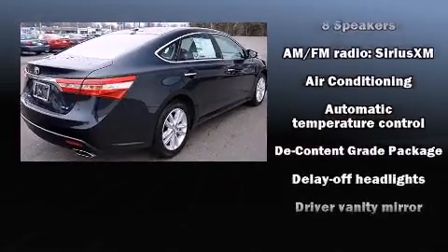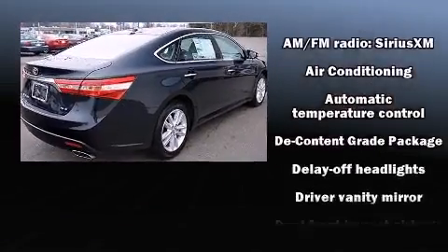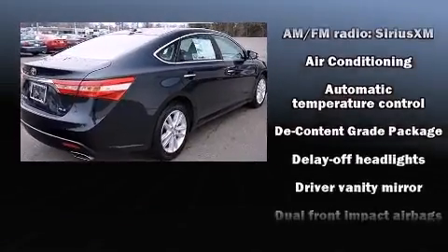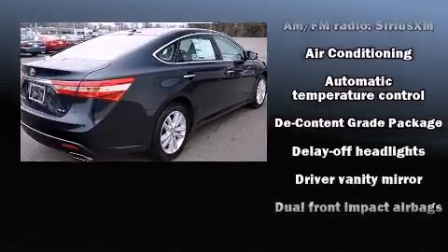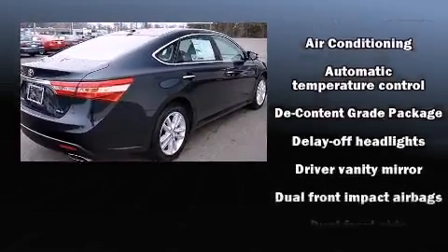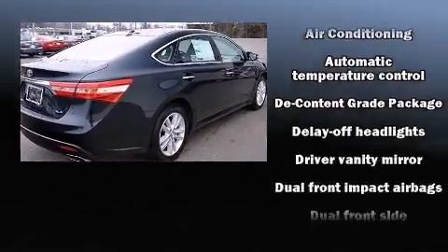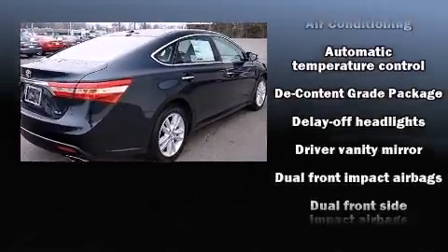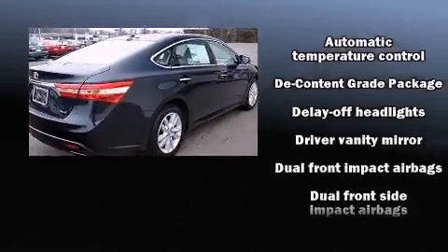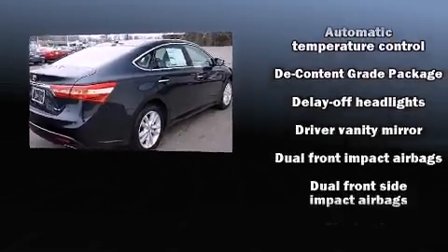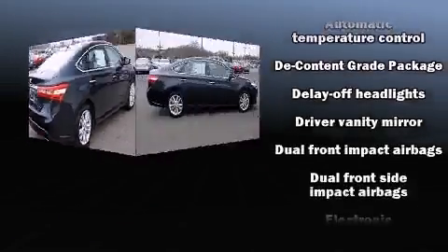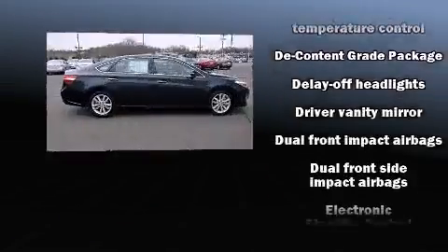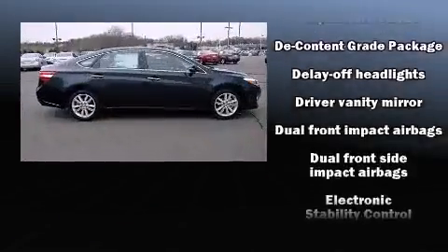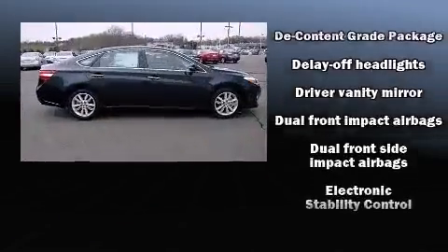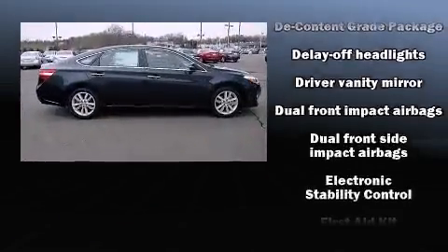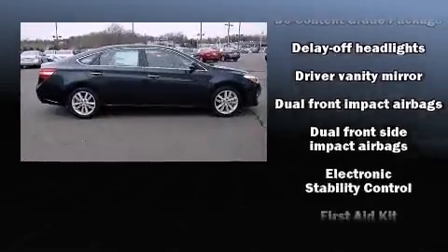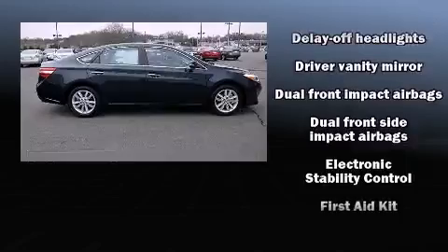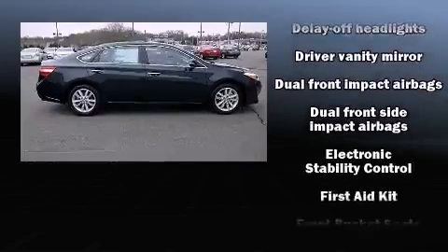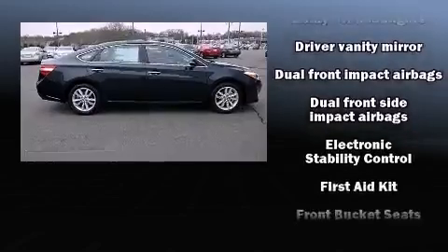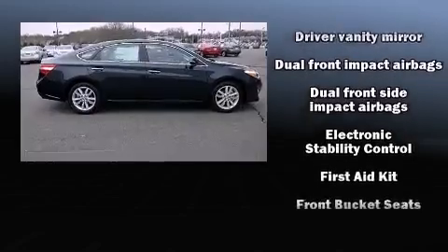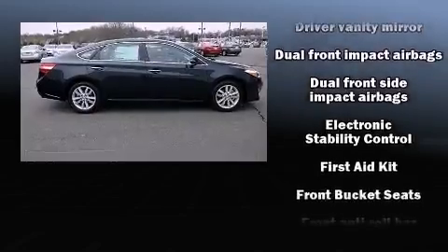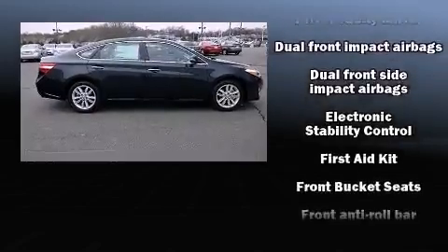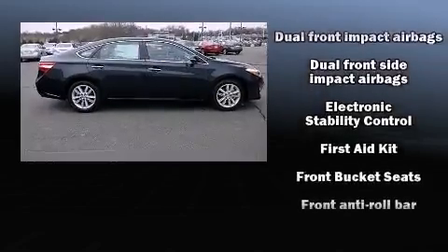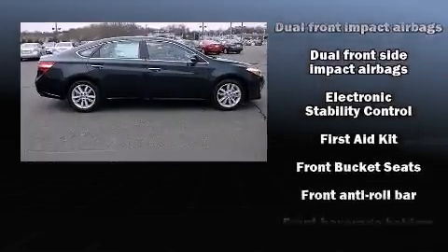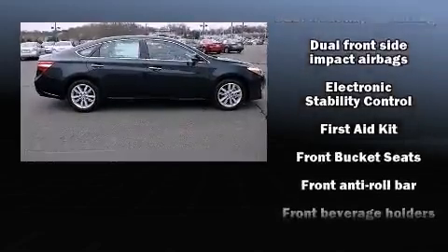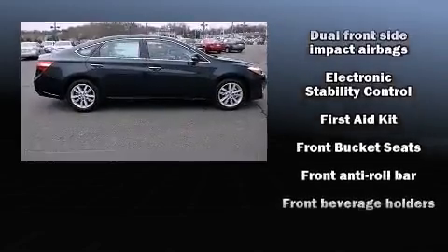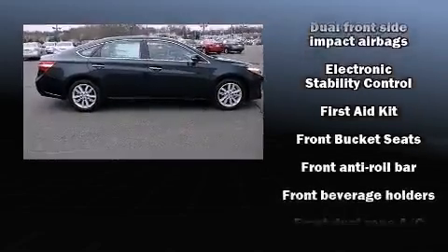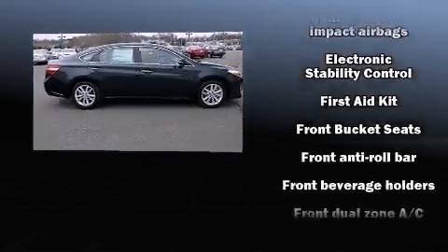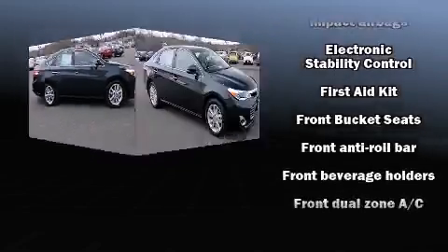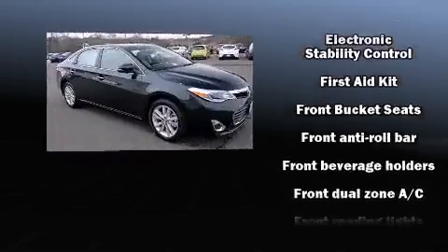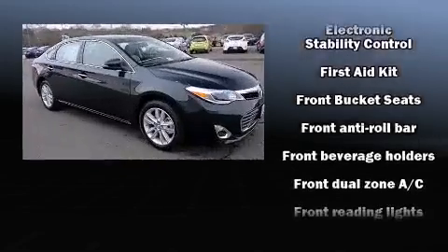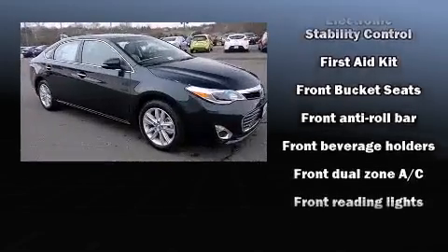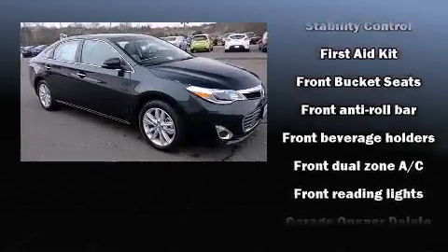Top features include front bucket seats, leather upholstery, a power seat, fully automatic headlights, and much more.